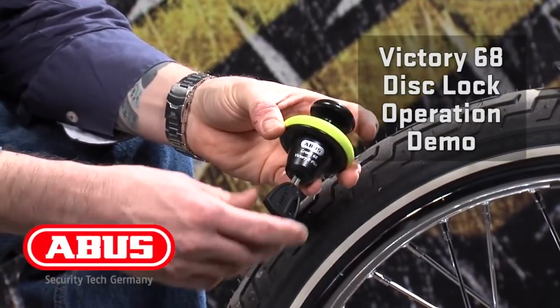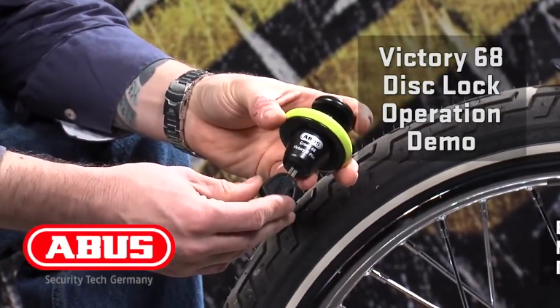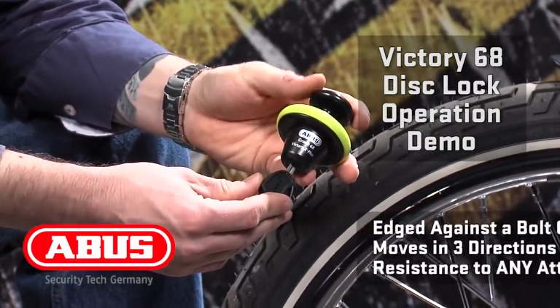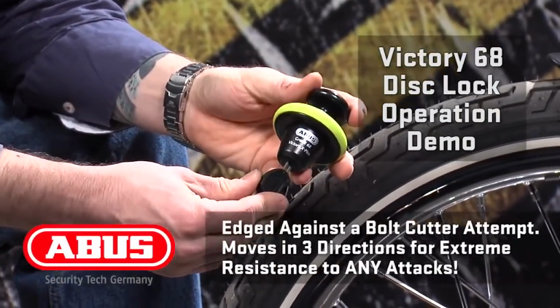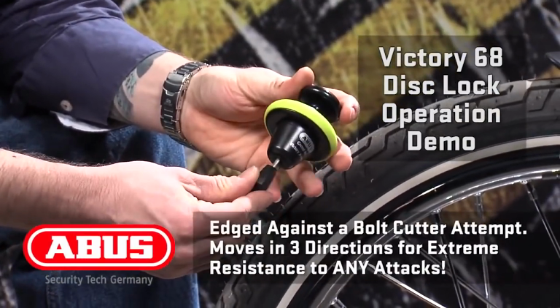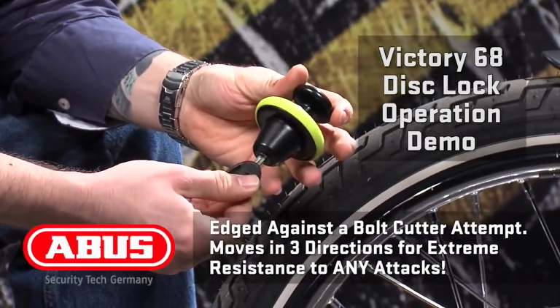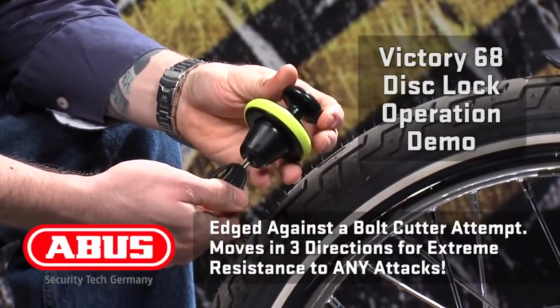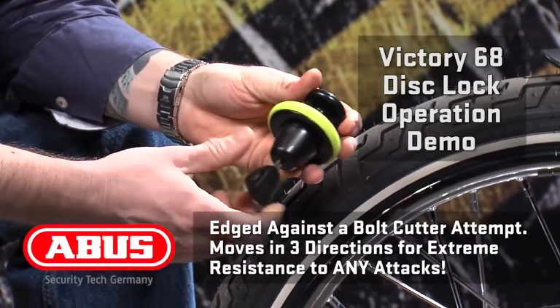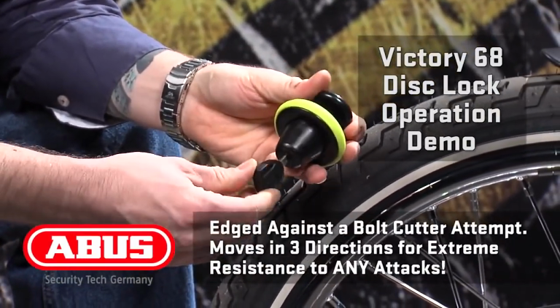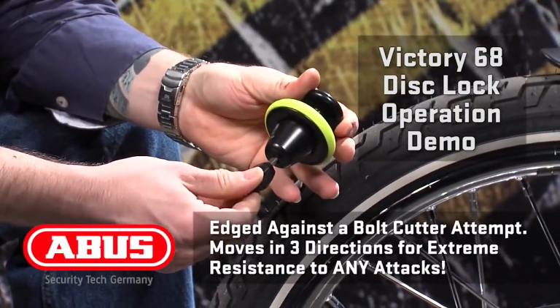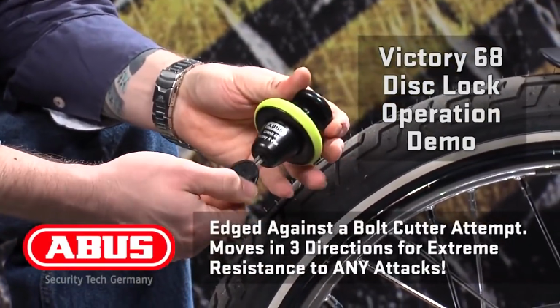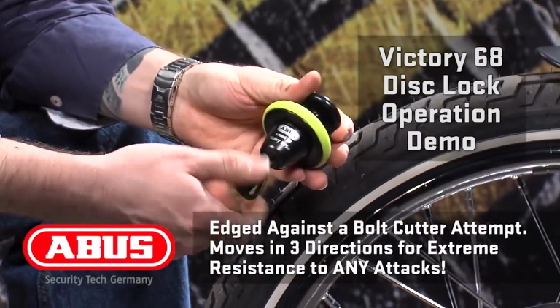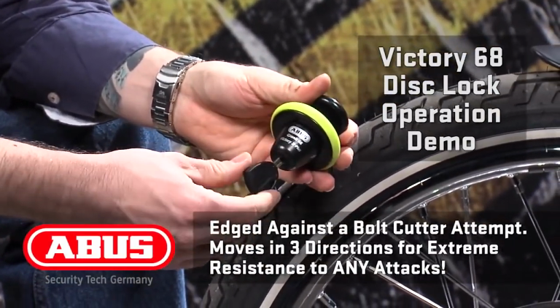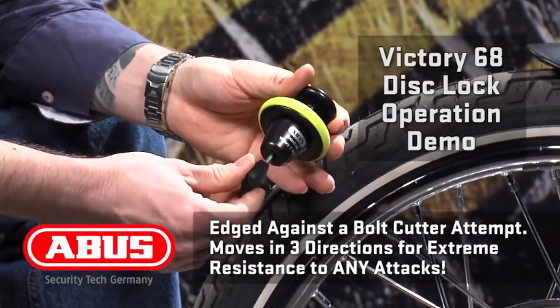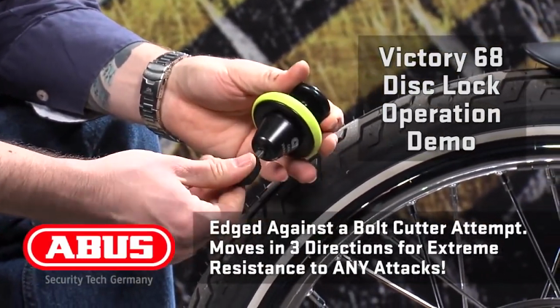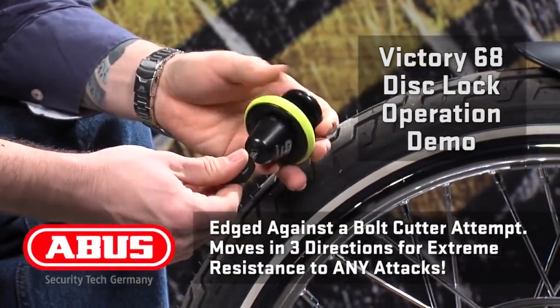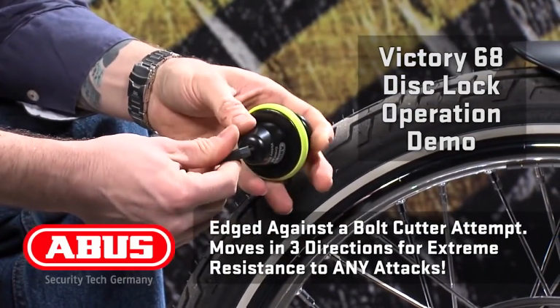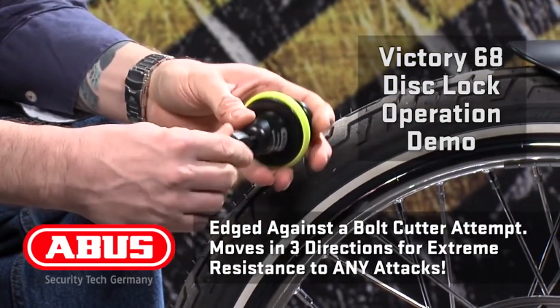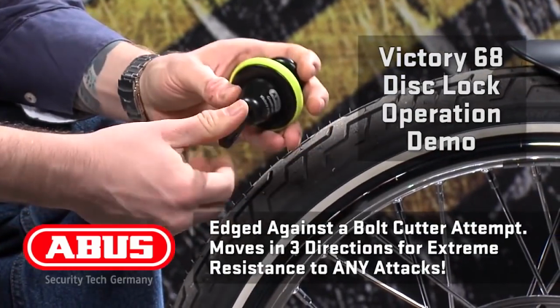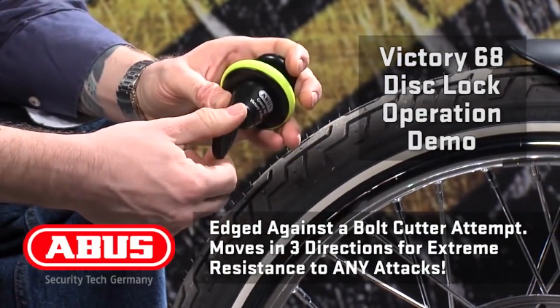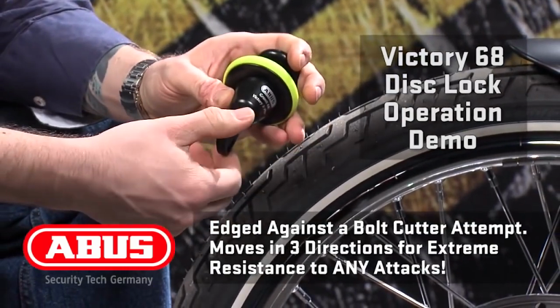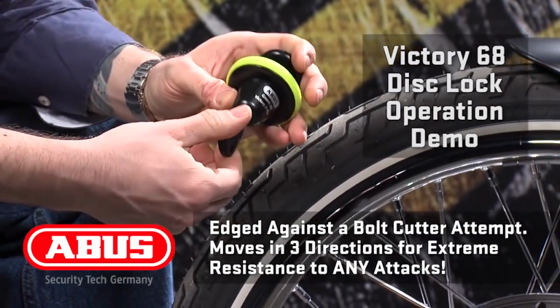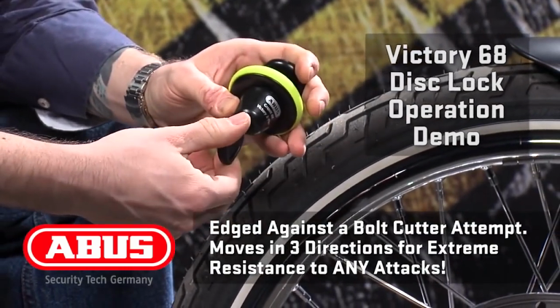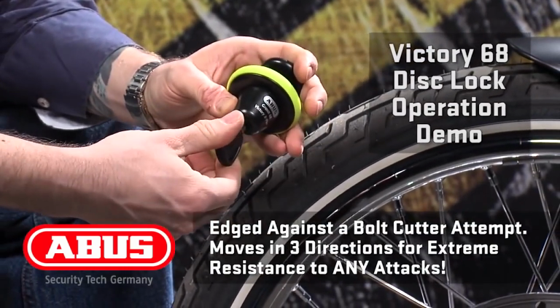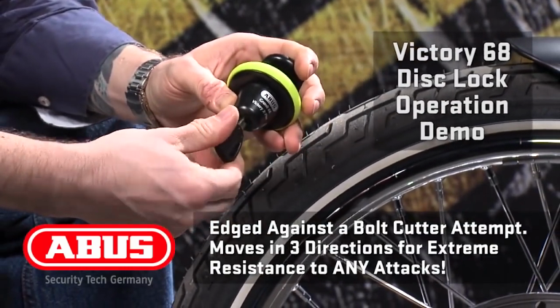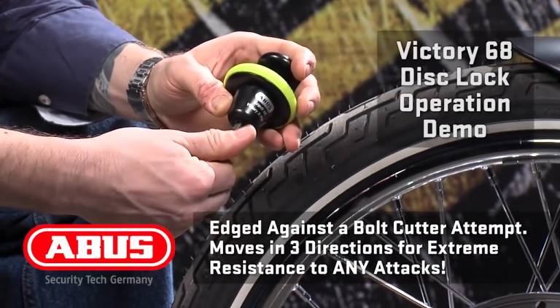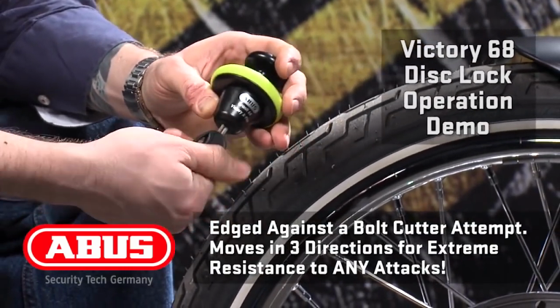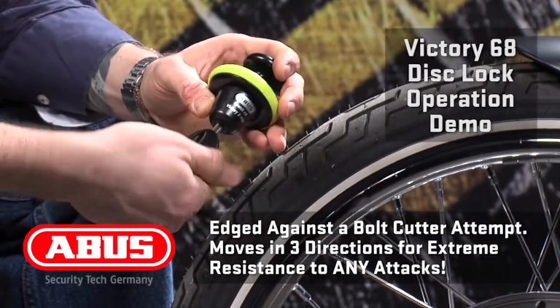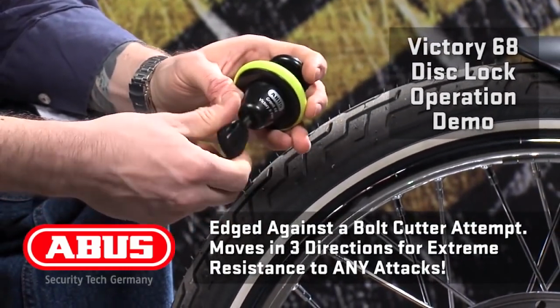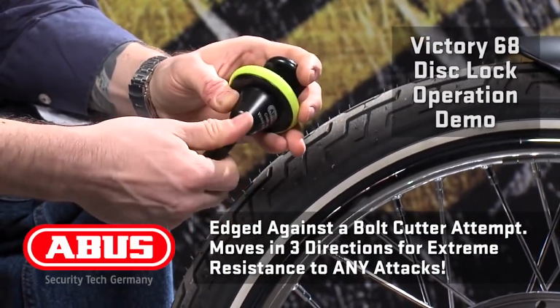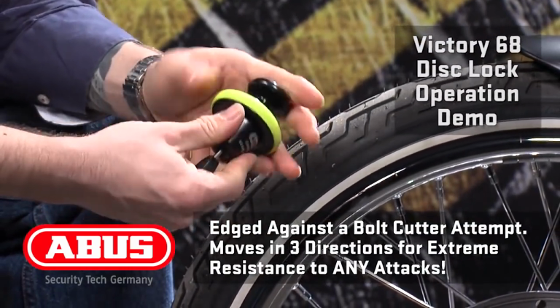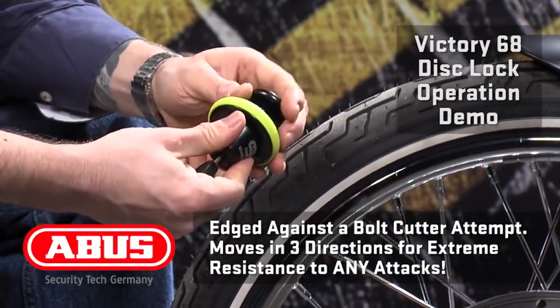Remember, this lock is designed to spin under a grinder attack, so to open it, make sure you grab the lock body before you turn the key.